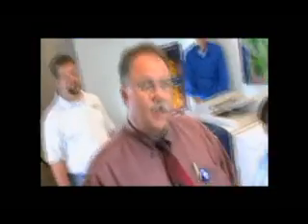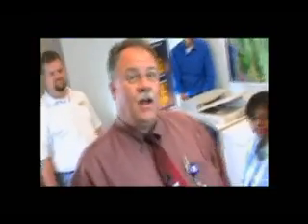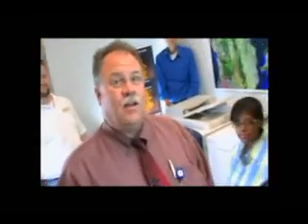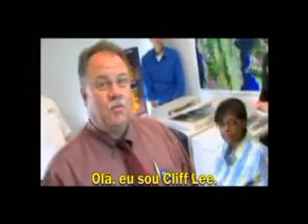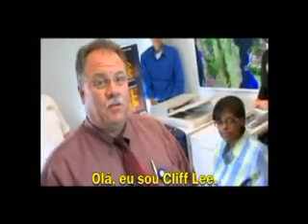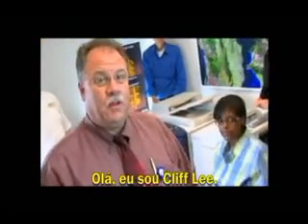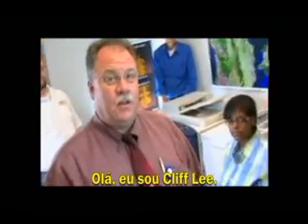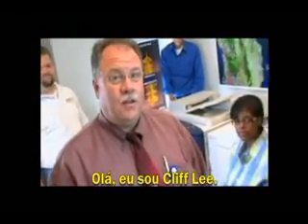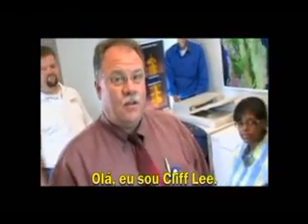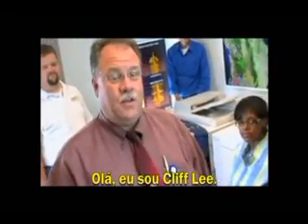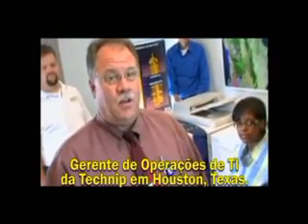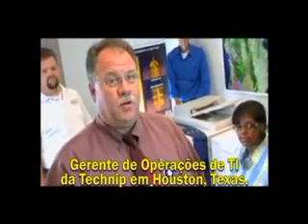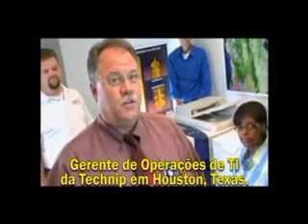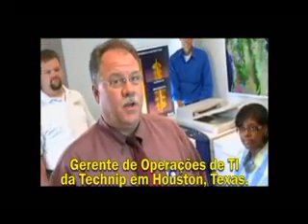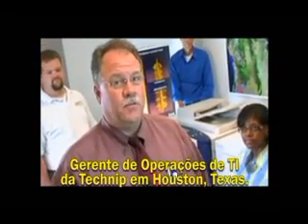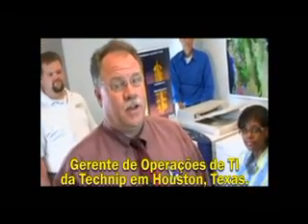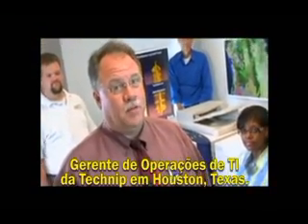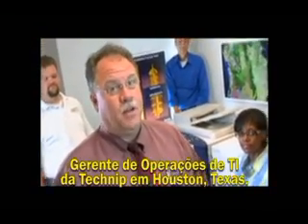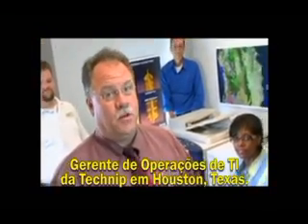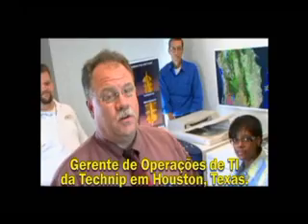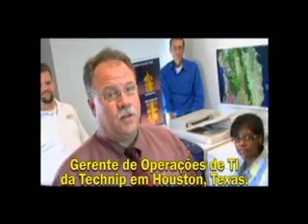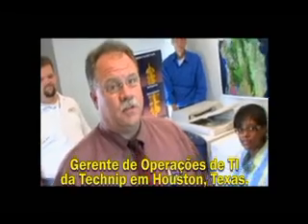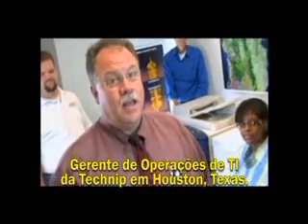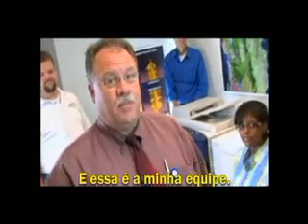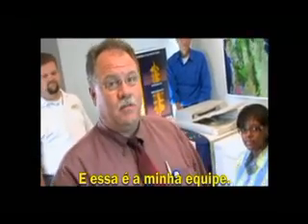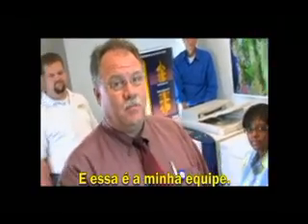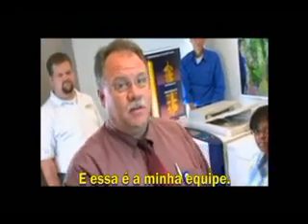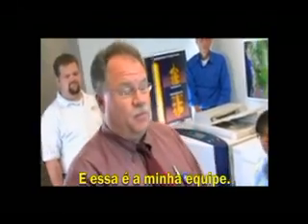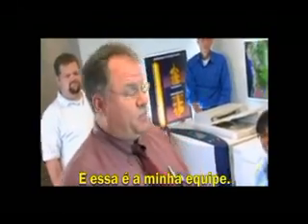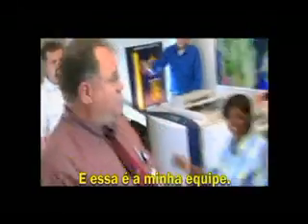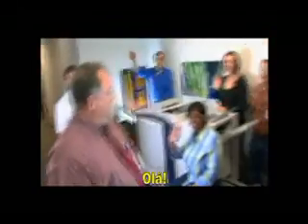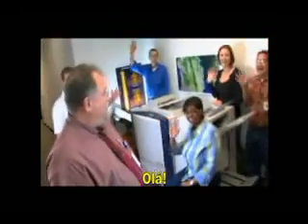Hi, I'm Cliff Lee, IT Operations Manager for TechNeep in Houston, Texas, and this is my team. Hi!